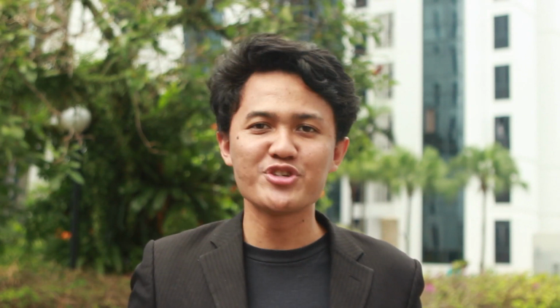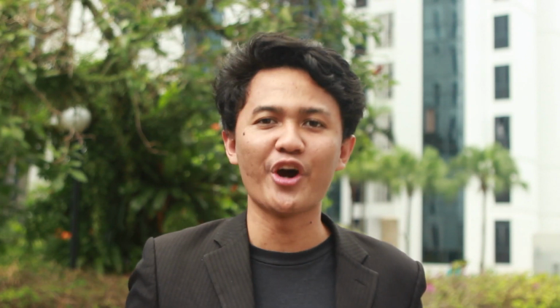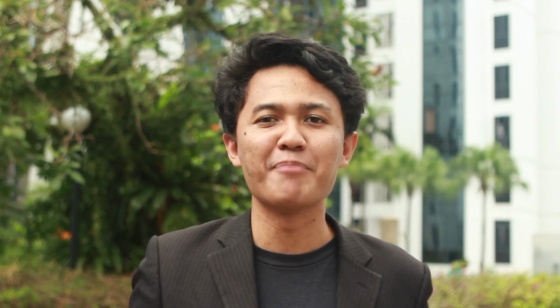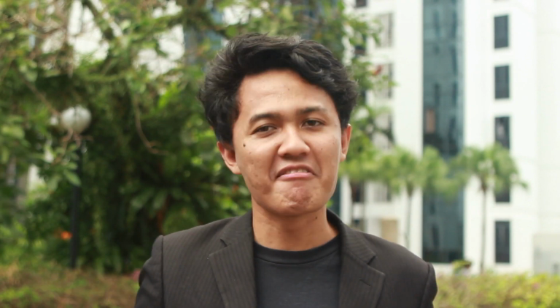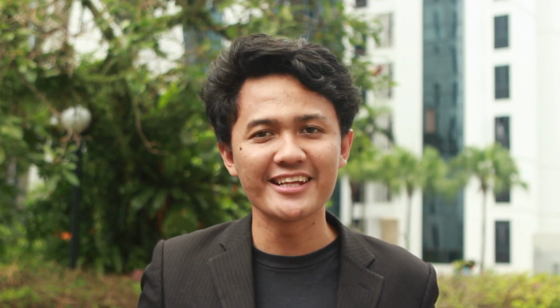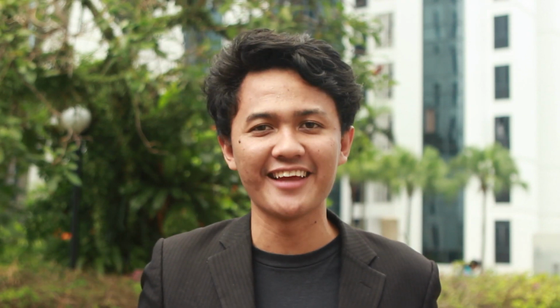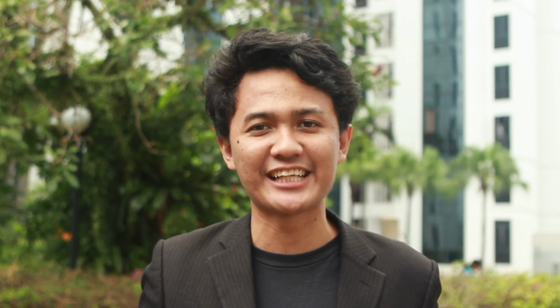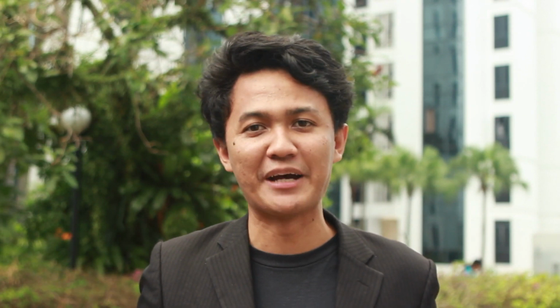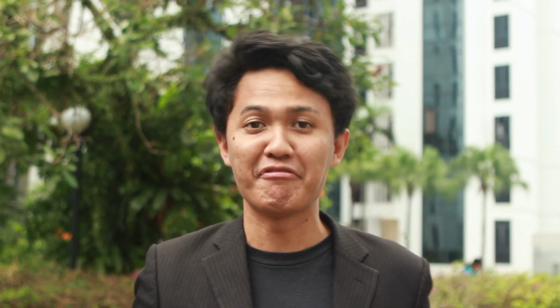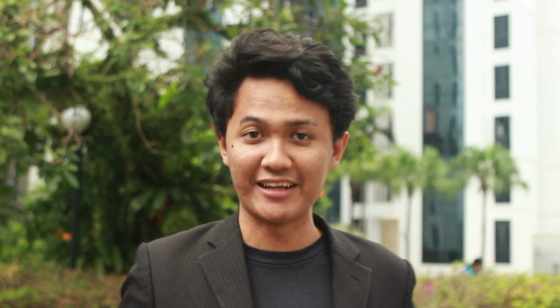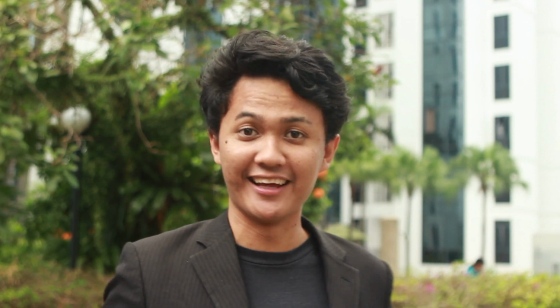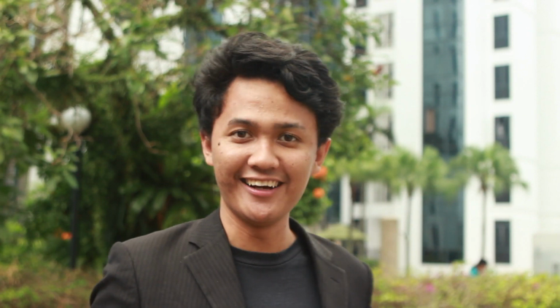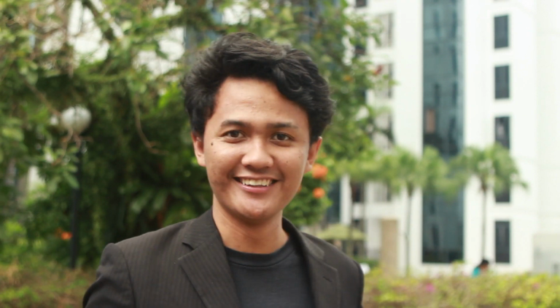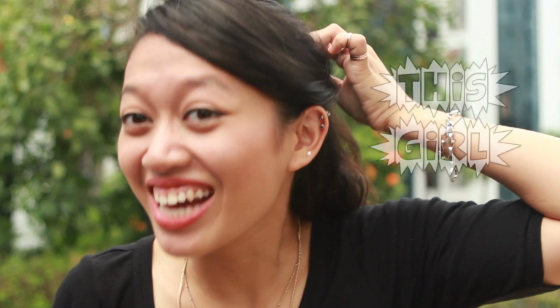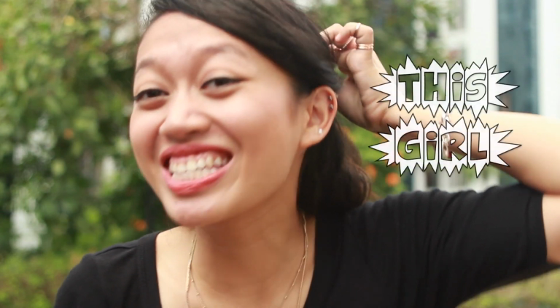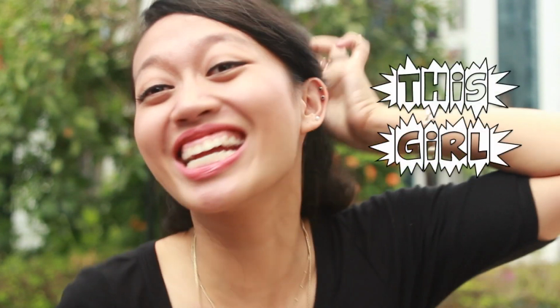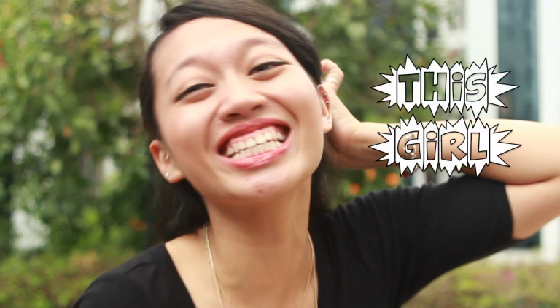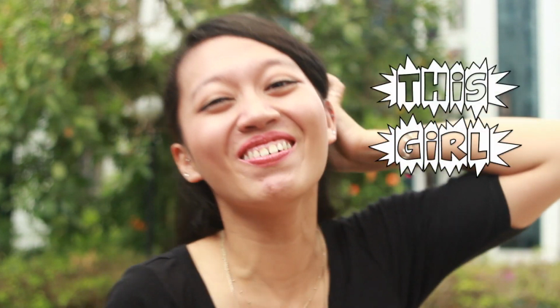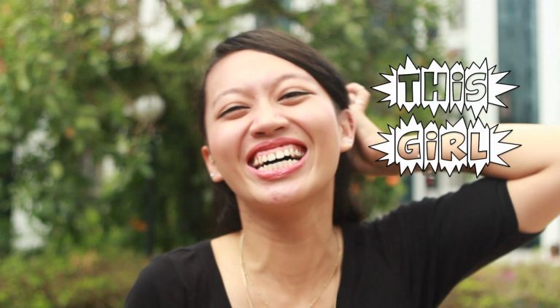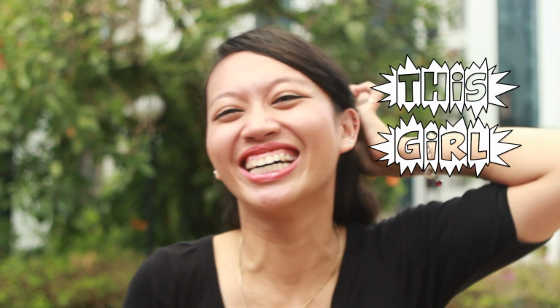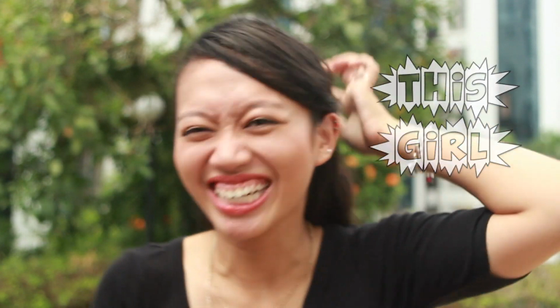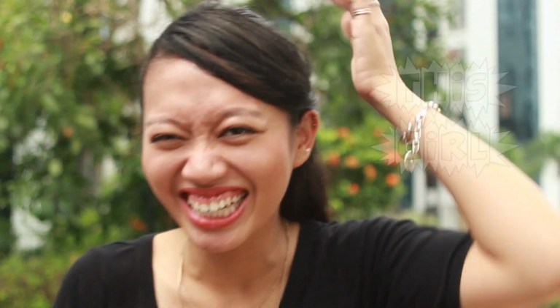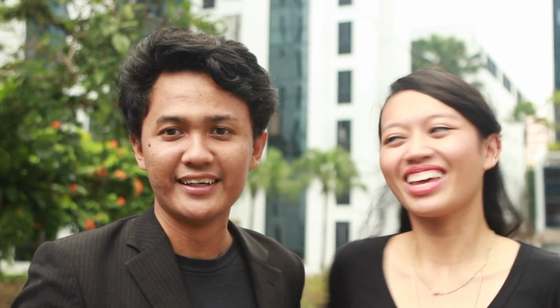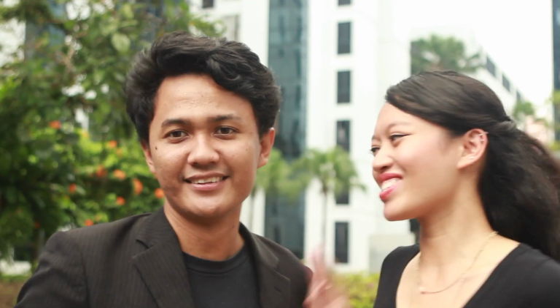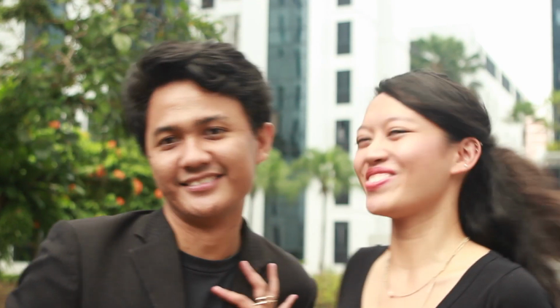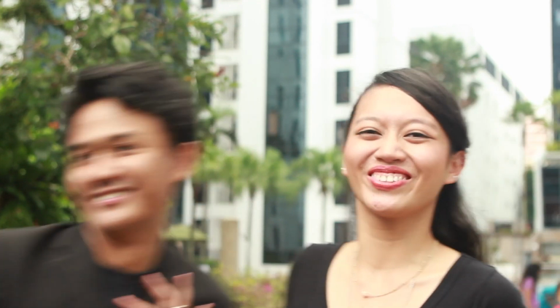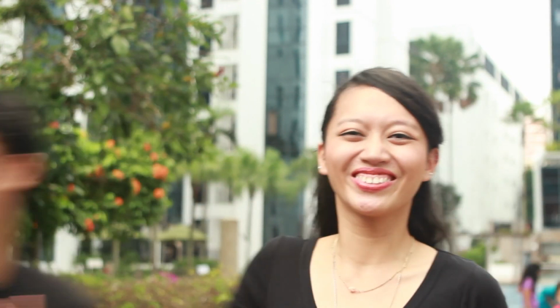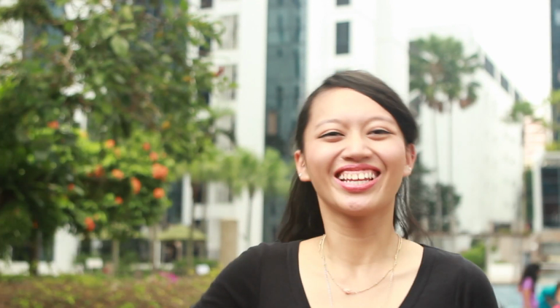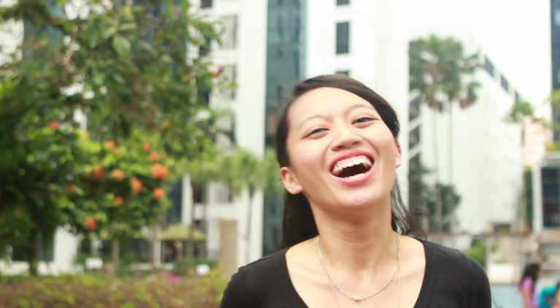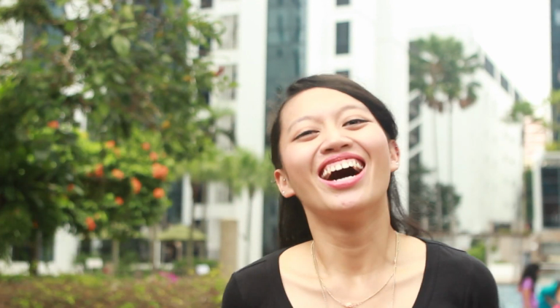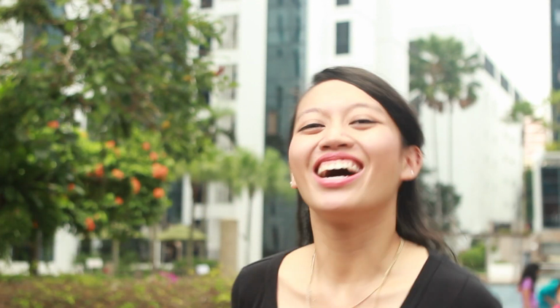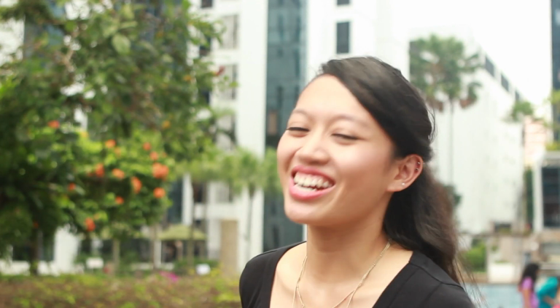Today, we're joined by retail expert Fadila. Alright,